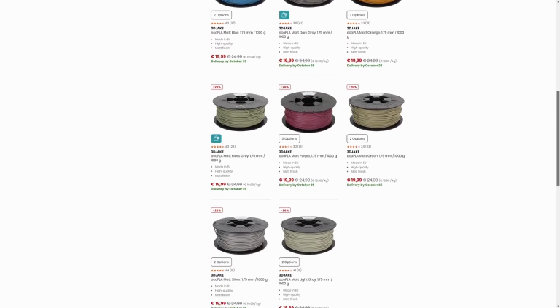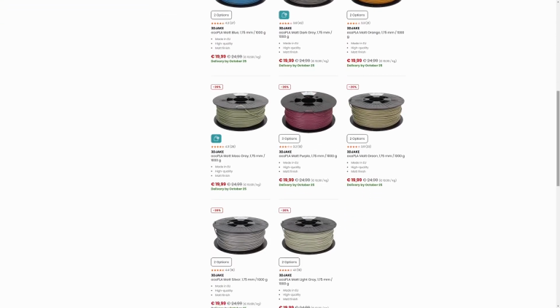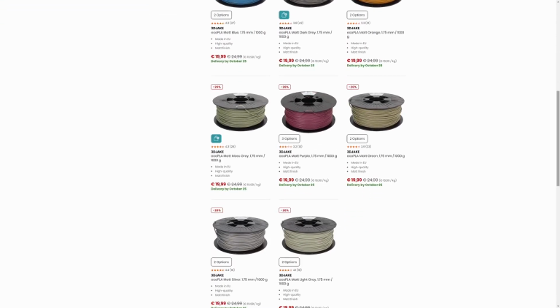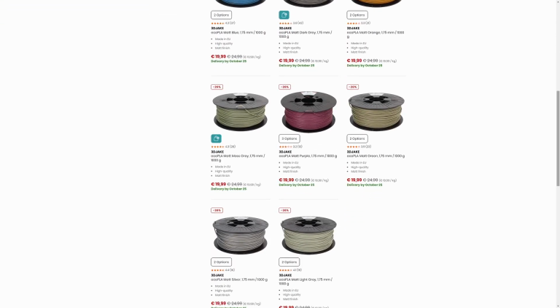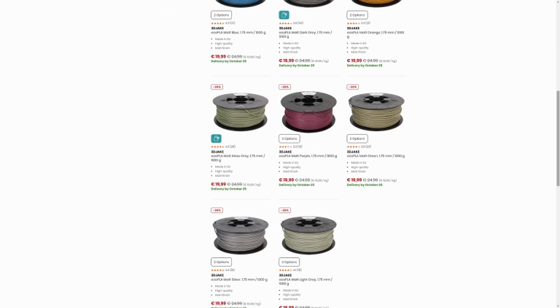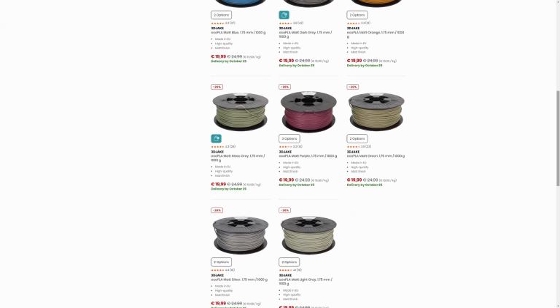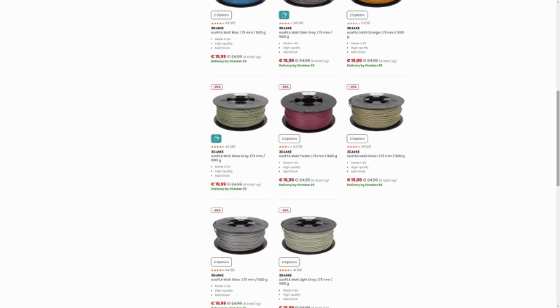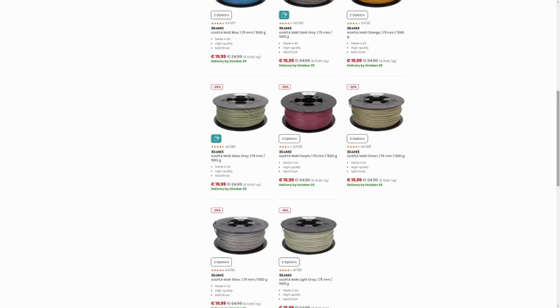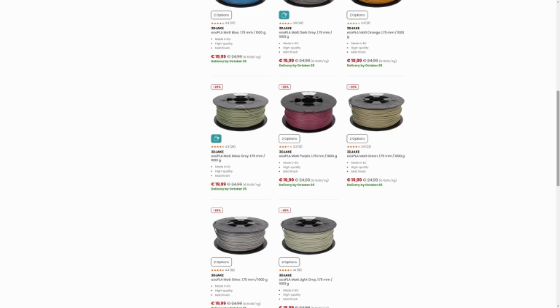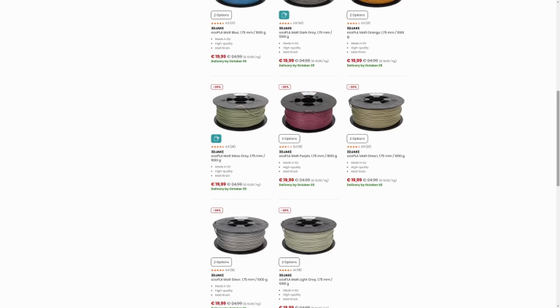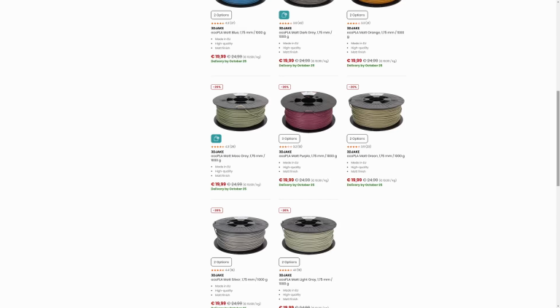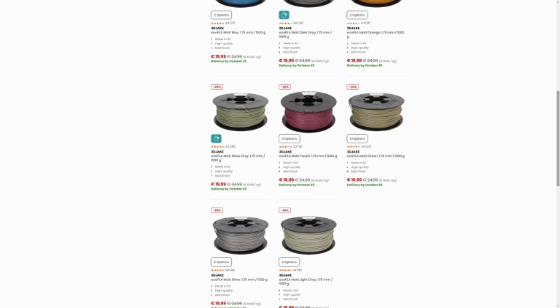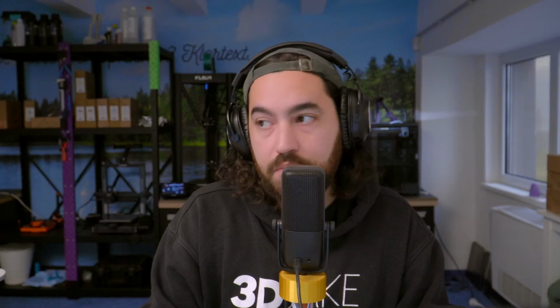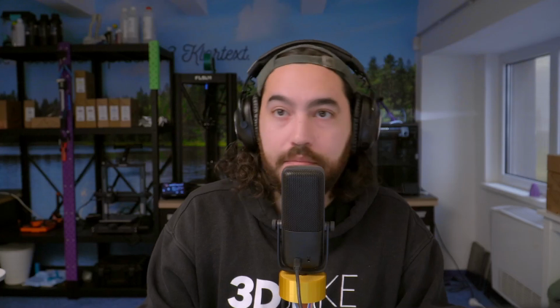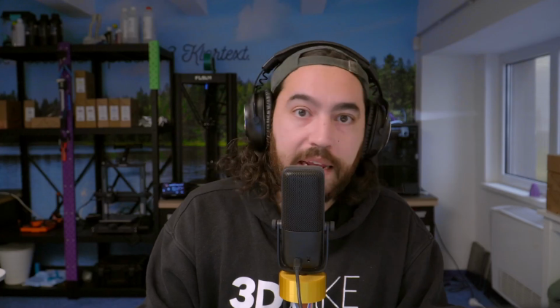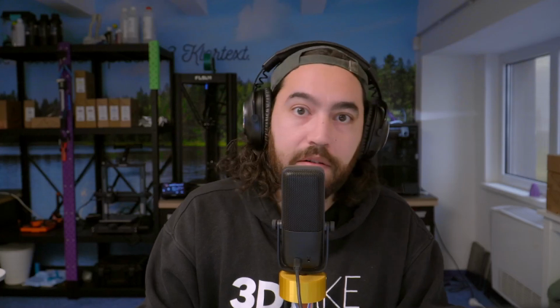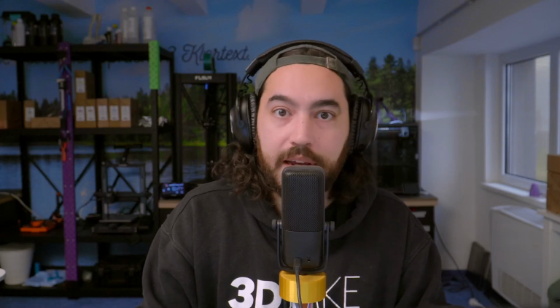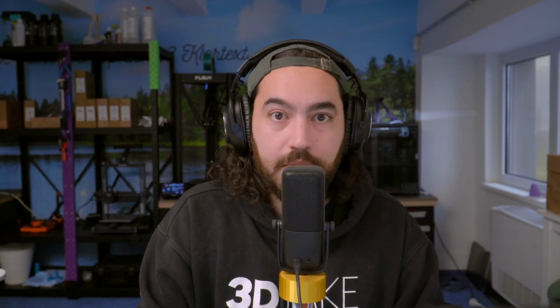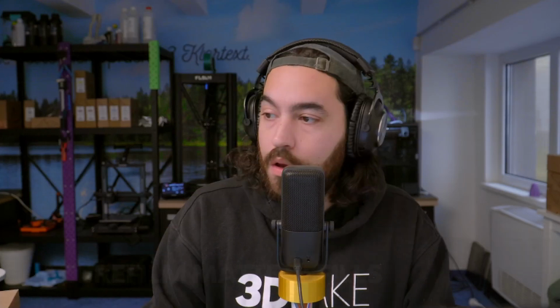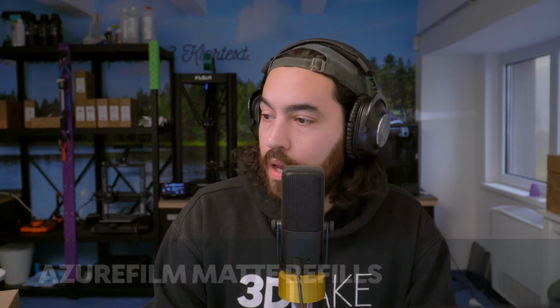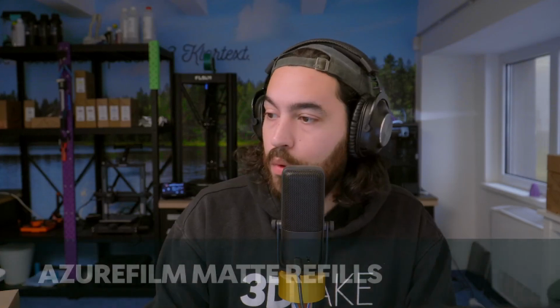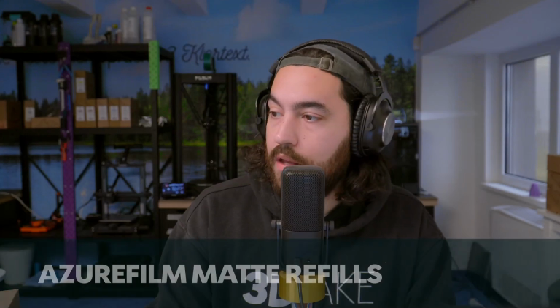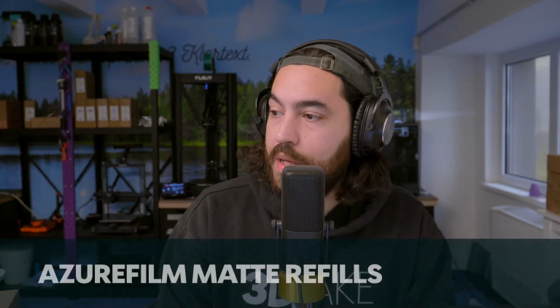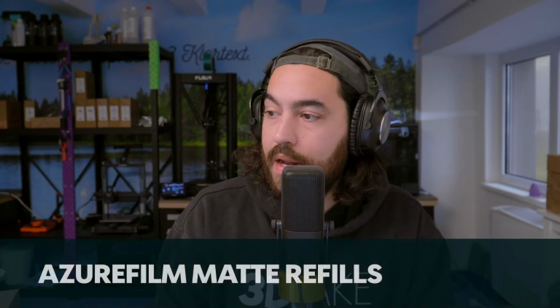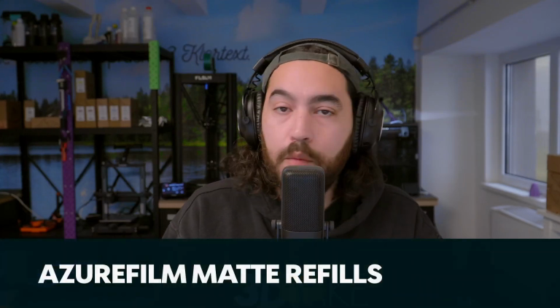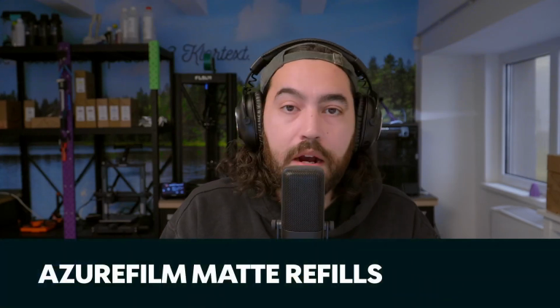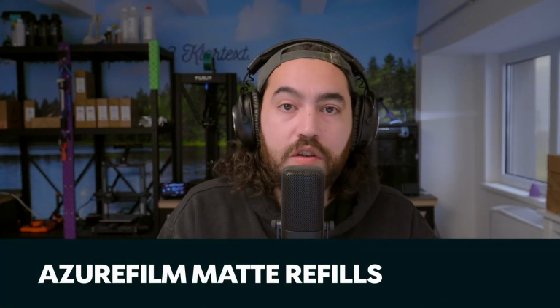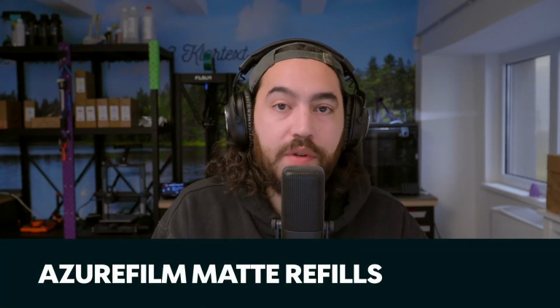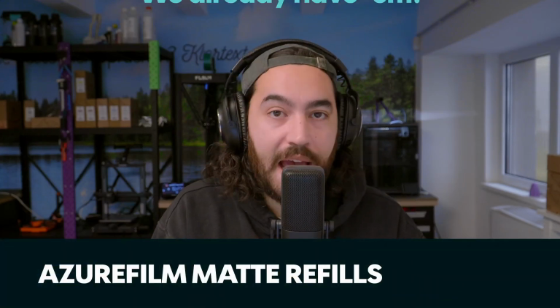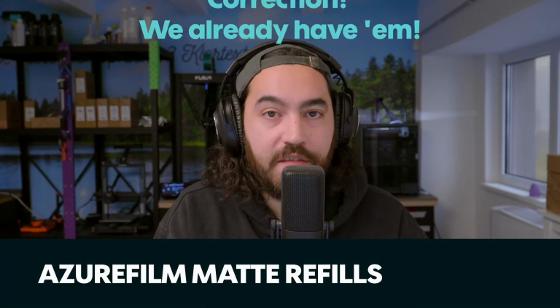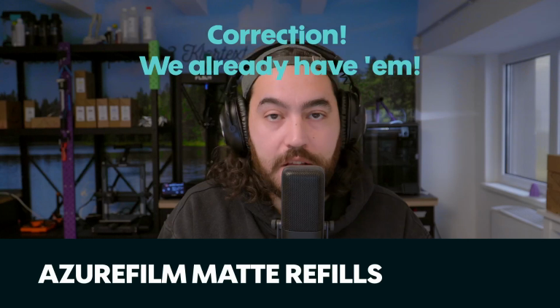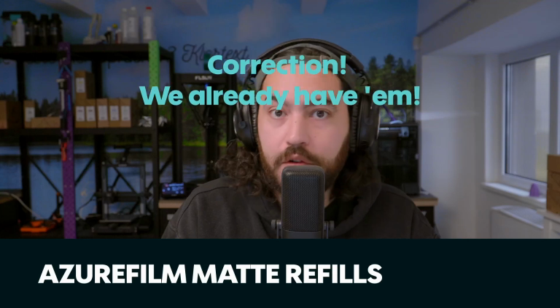We will be discontinuing our old range of matte PLA, PETG, and ABS, and you can get some pretty sweet deals on them right now — mini clearance sale.